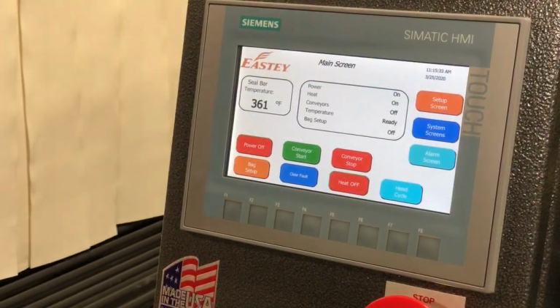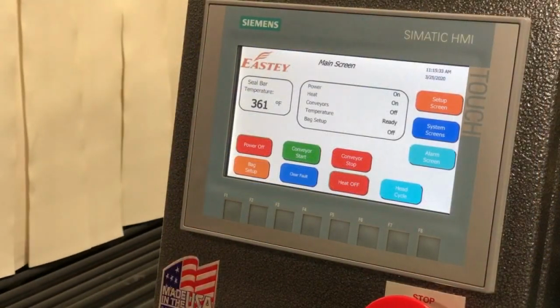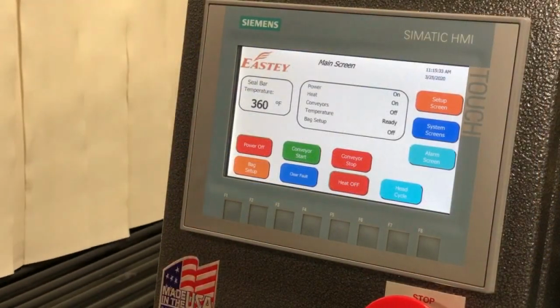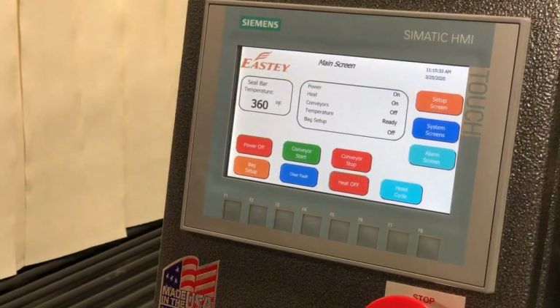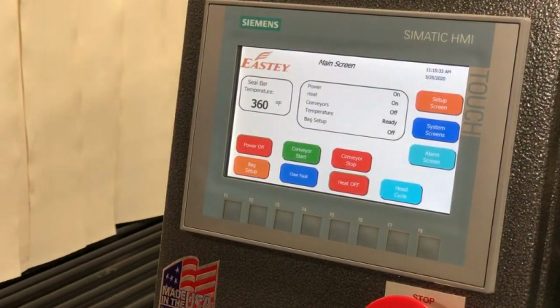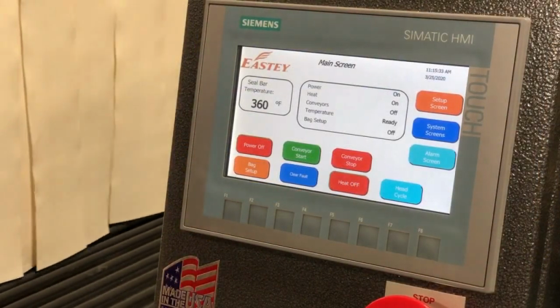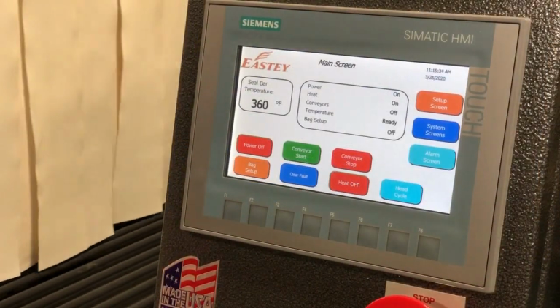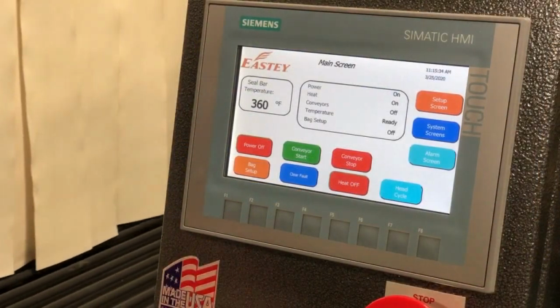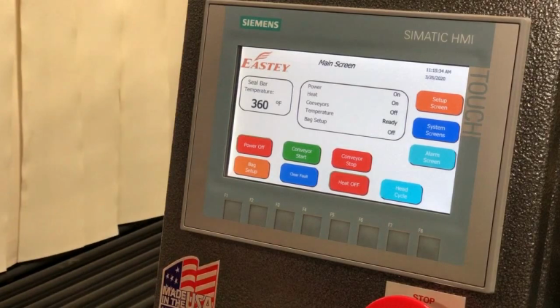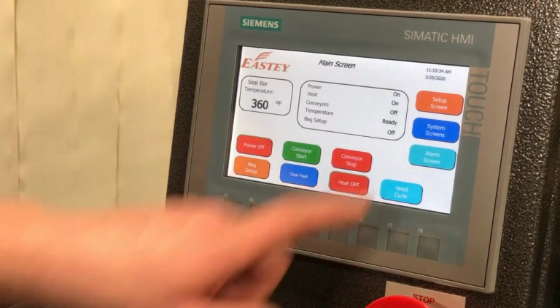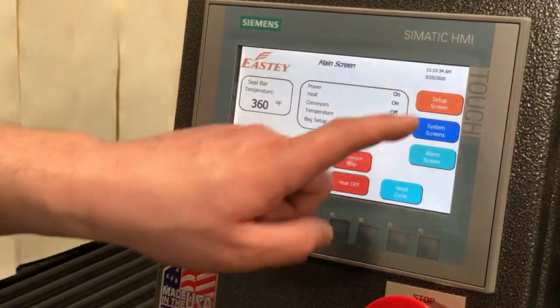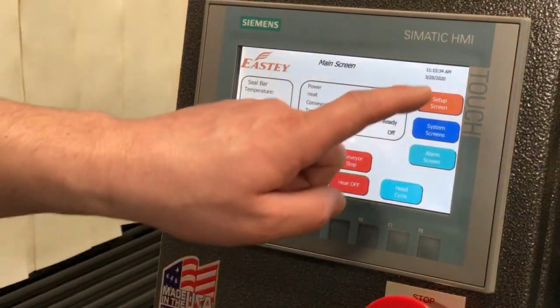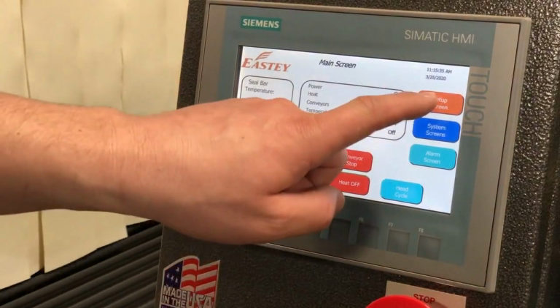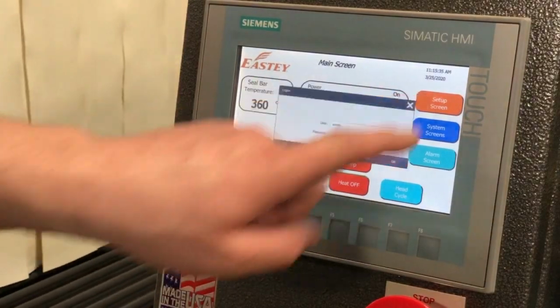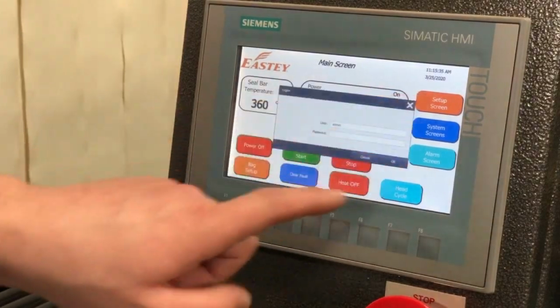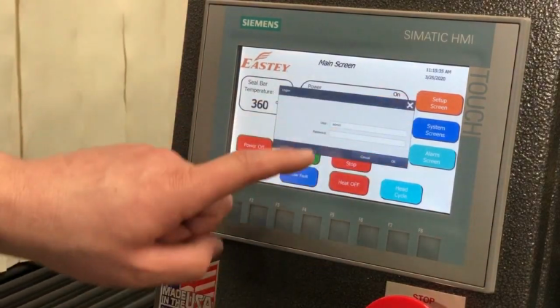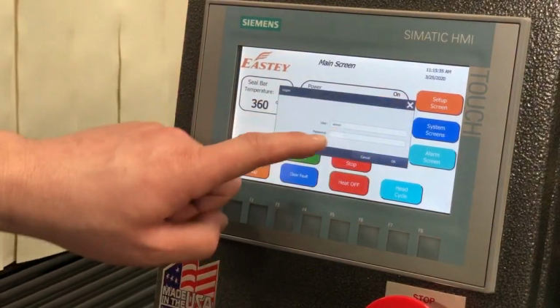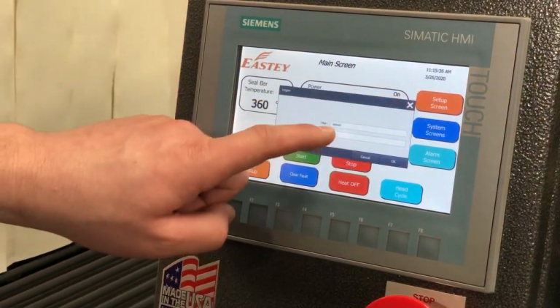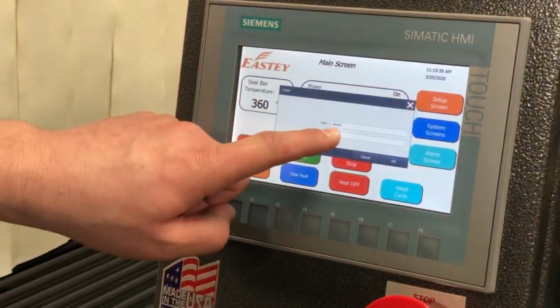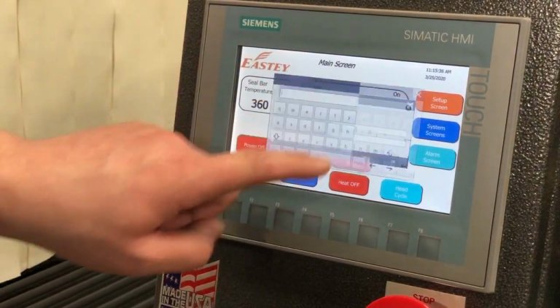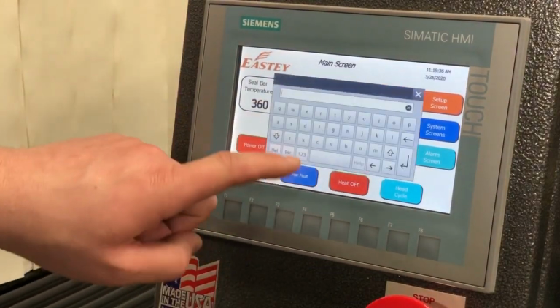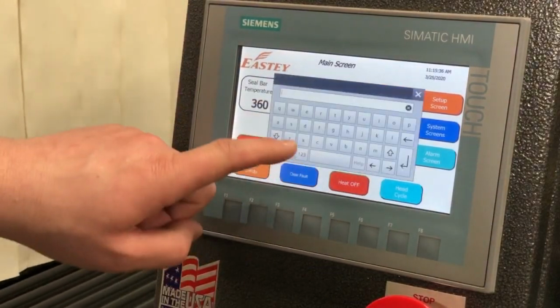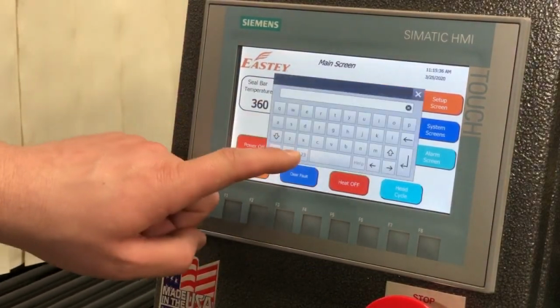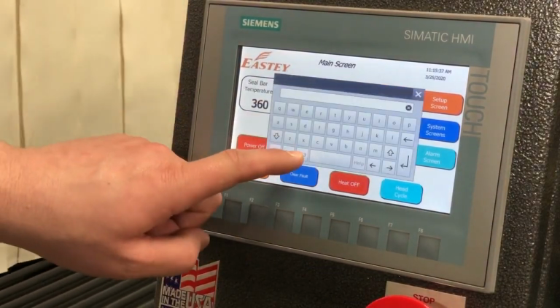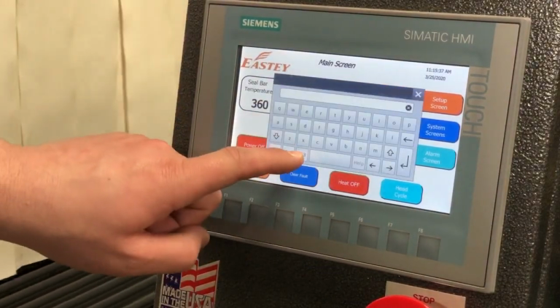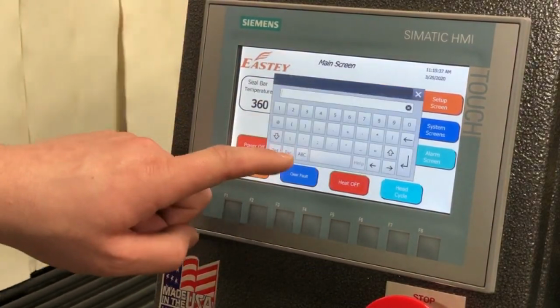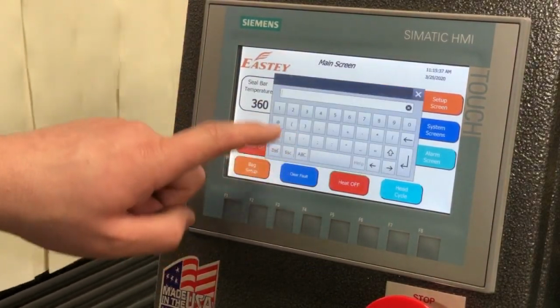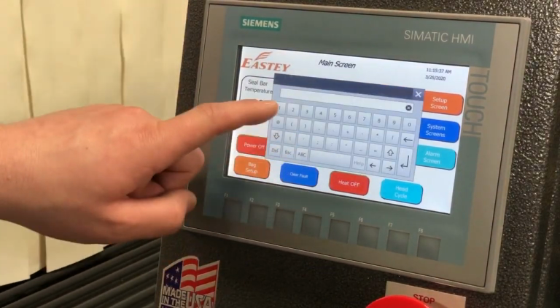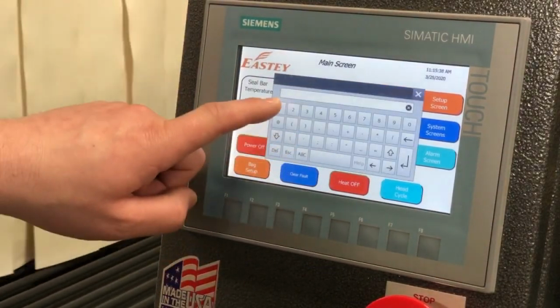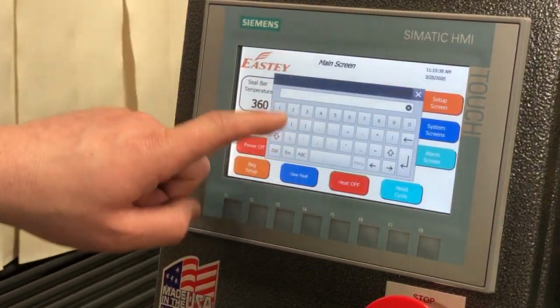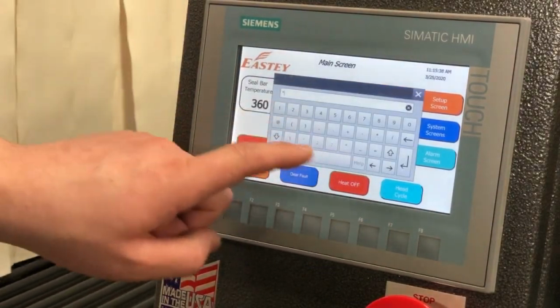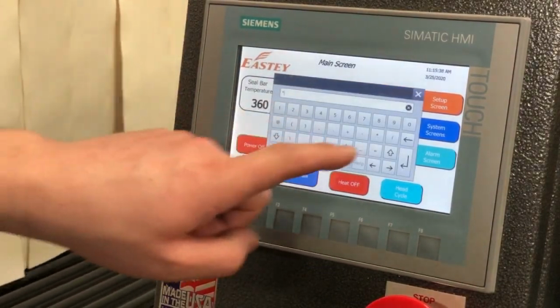To adjust seal head height, you go into the setup screen. The password is always 100.